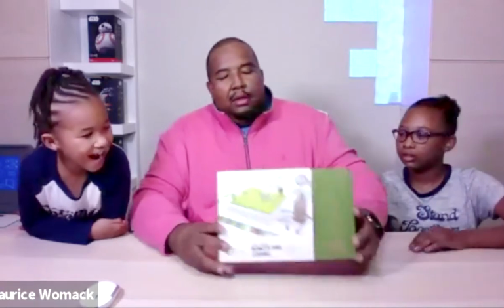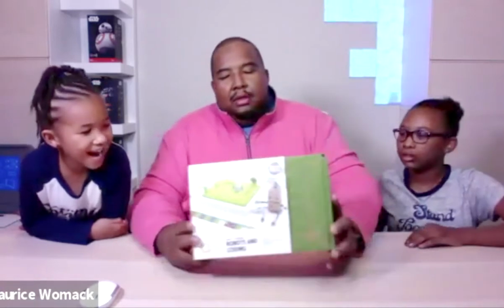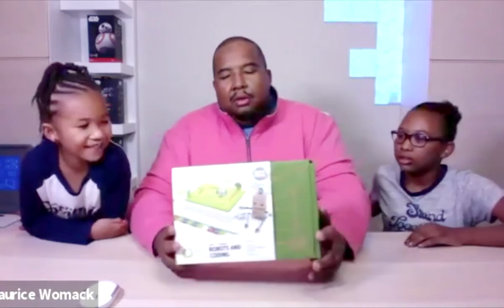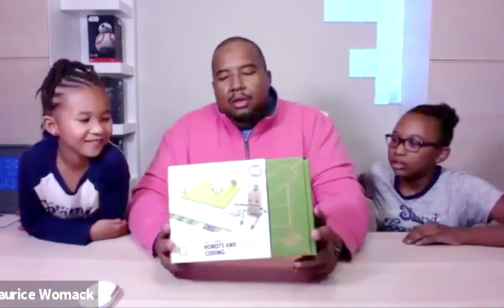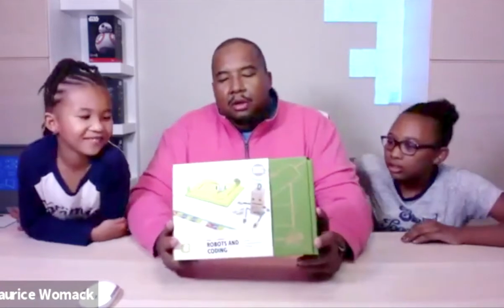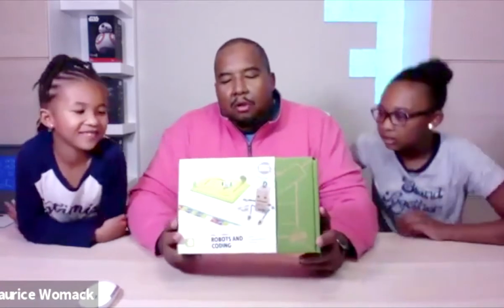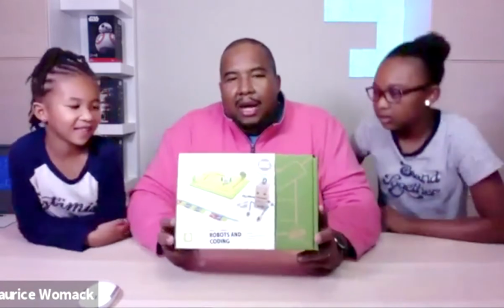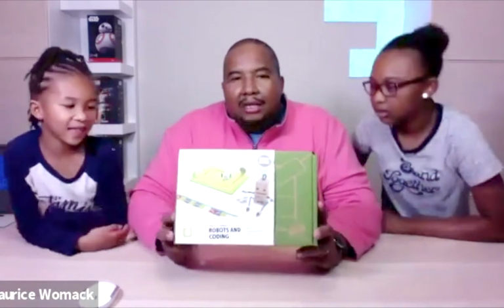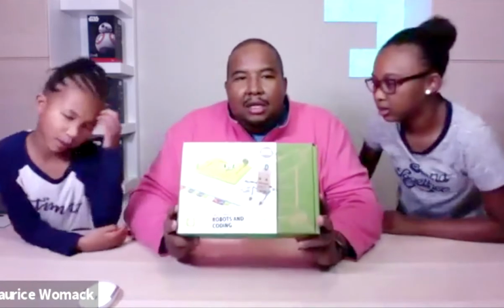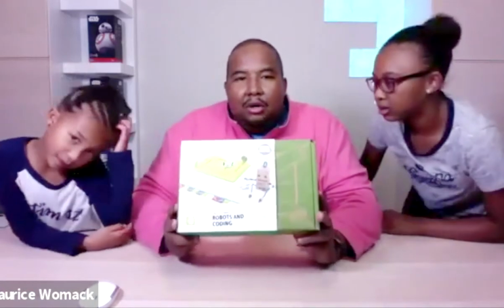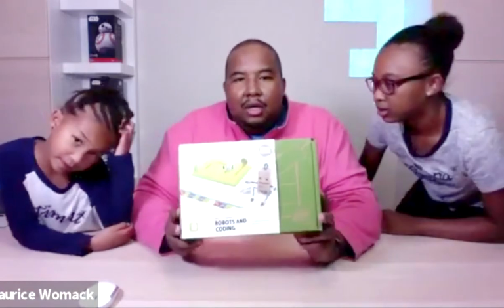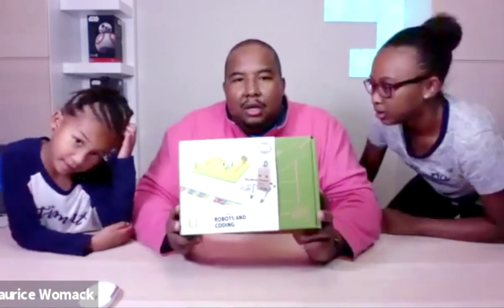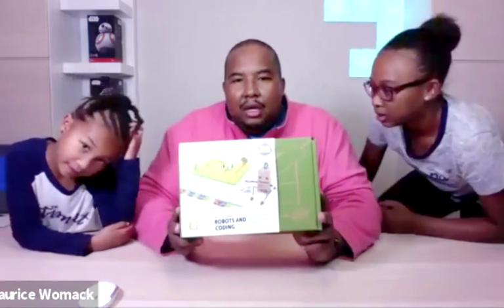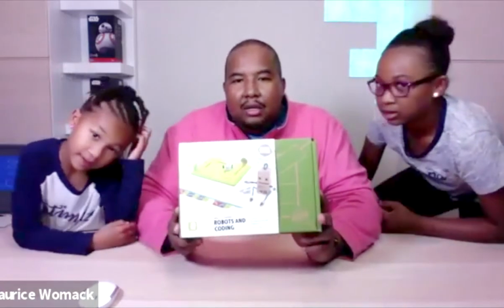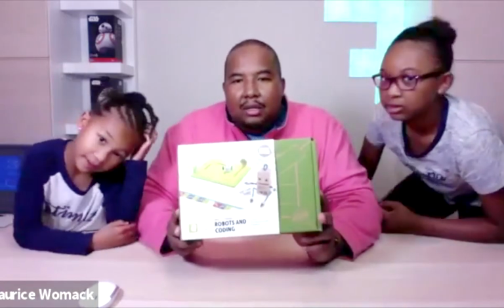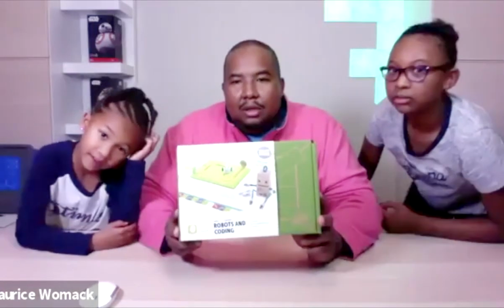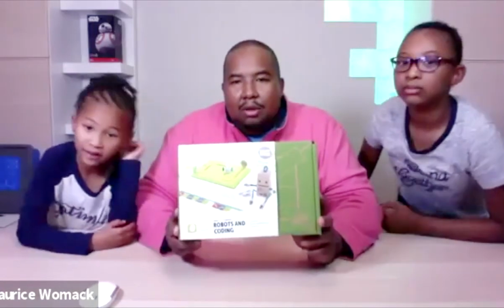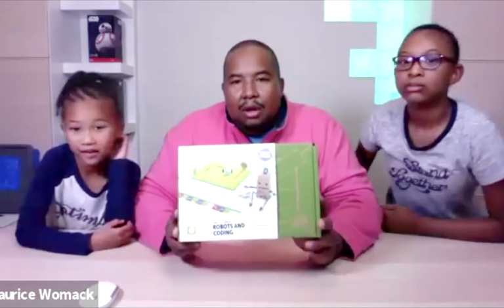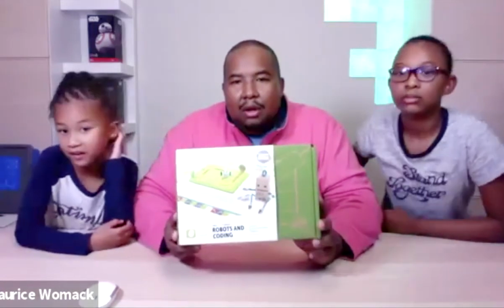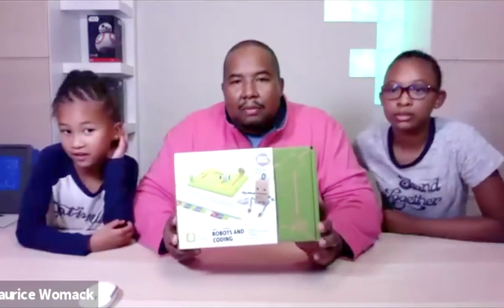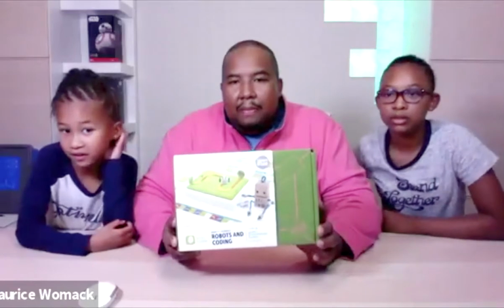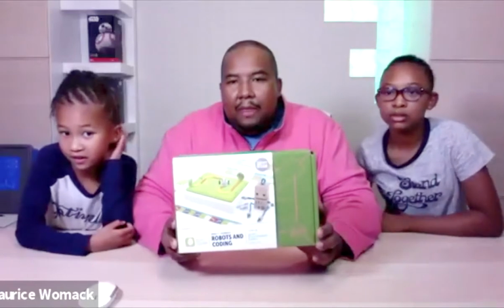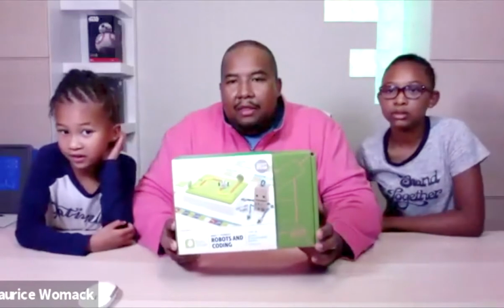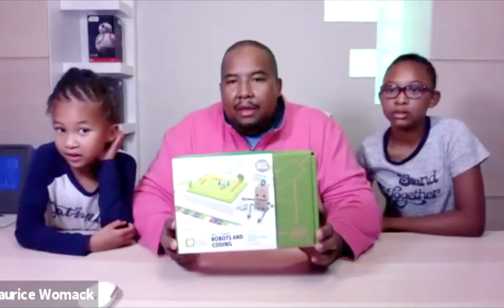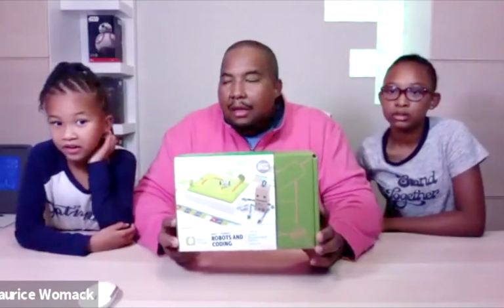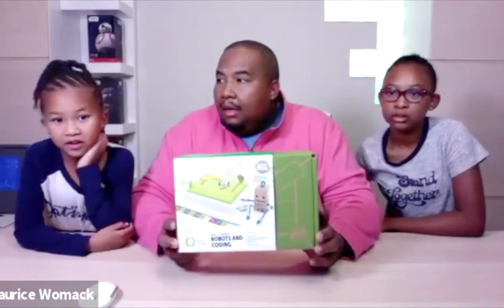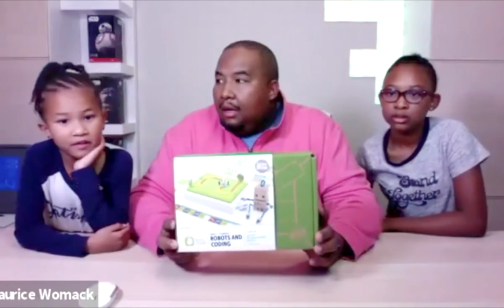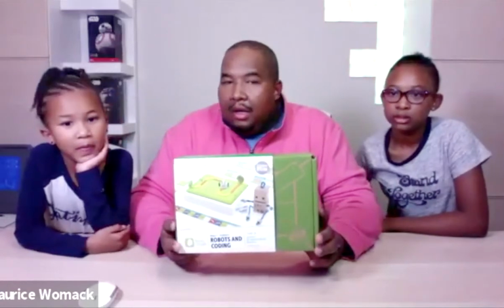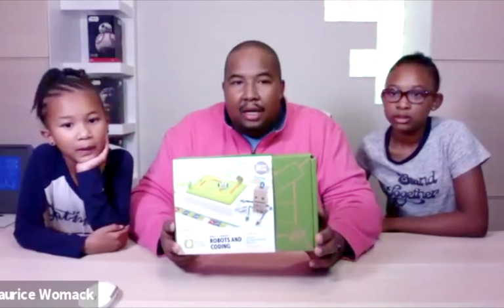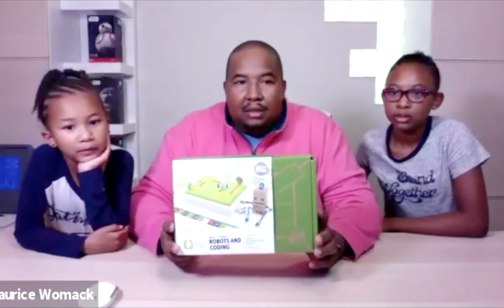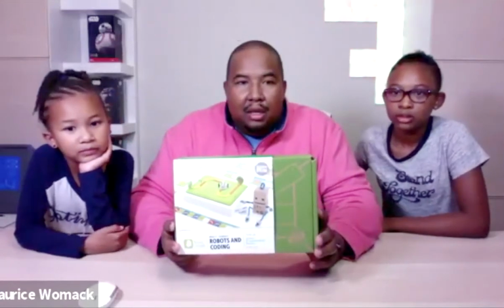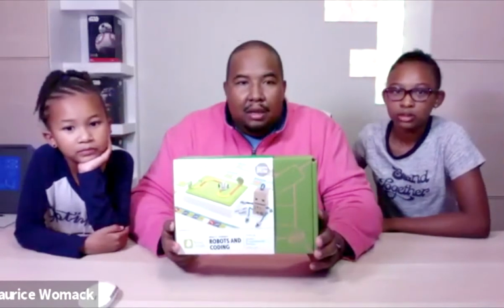We're going to do the Robots and Coding for tonight's giveaway.